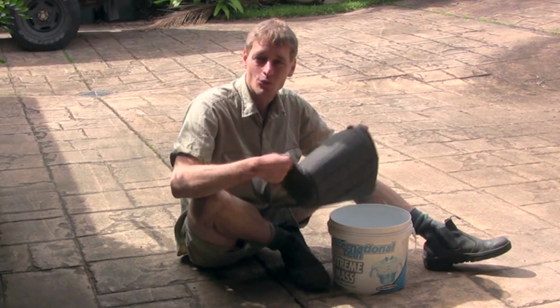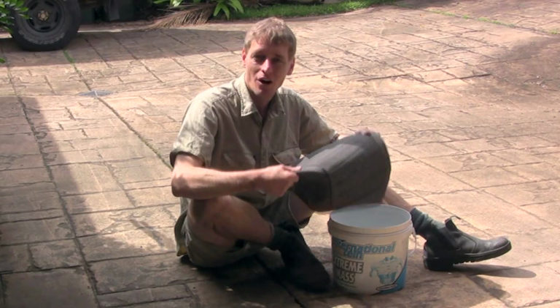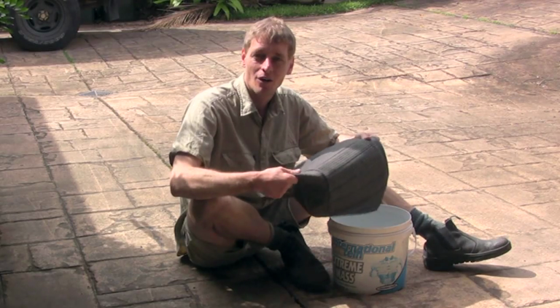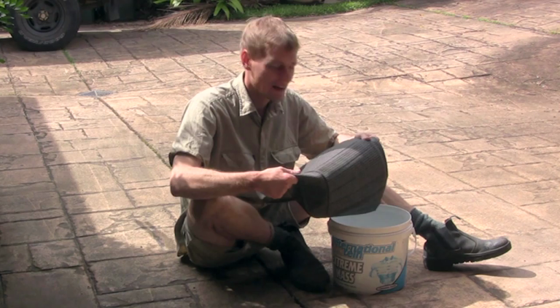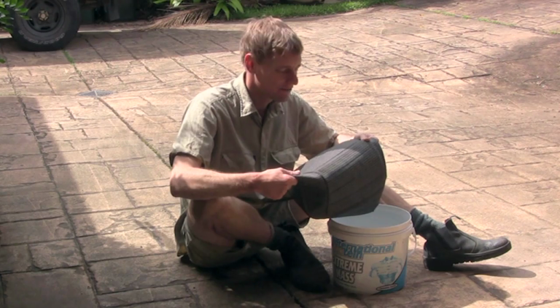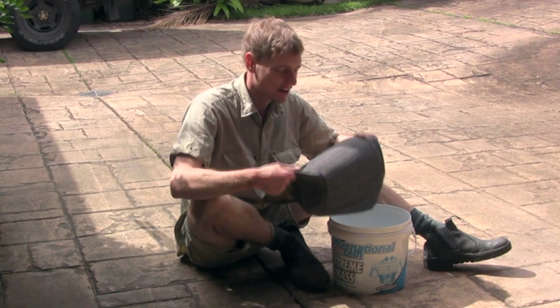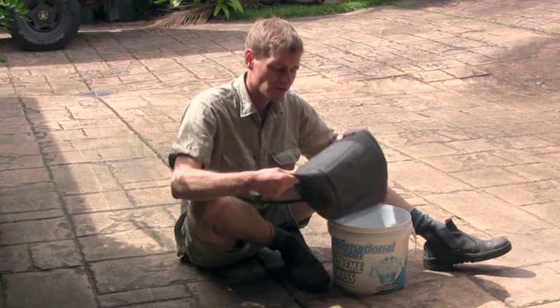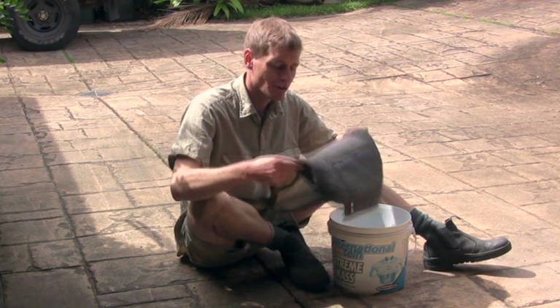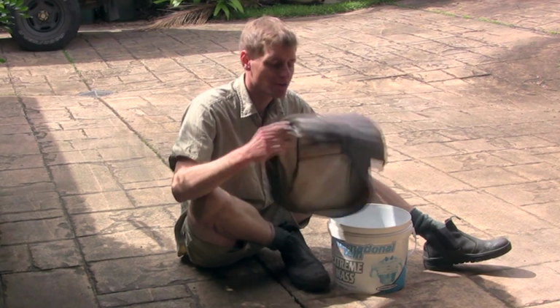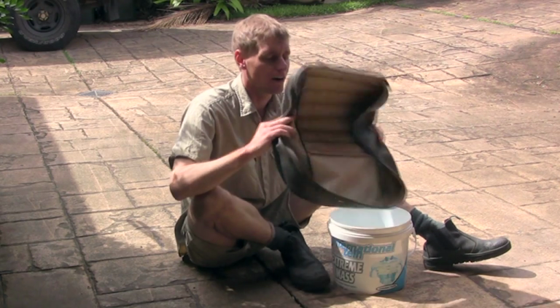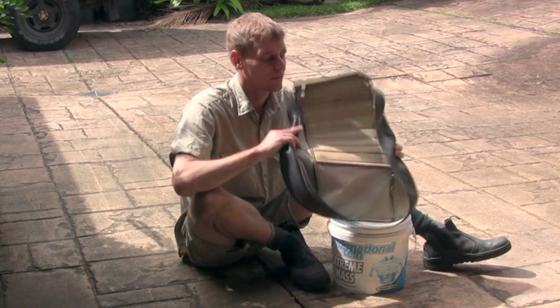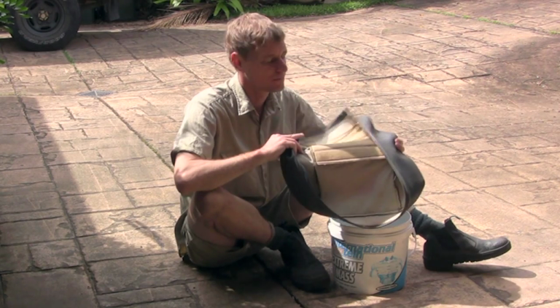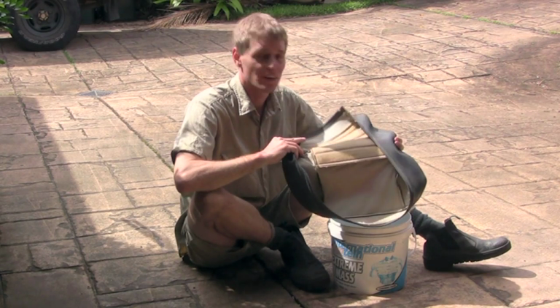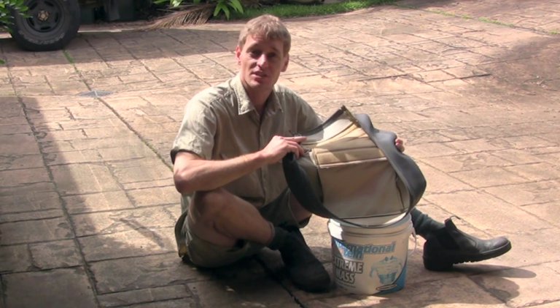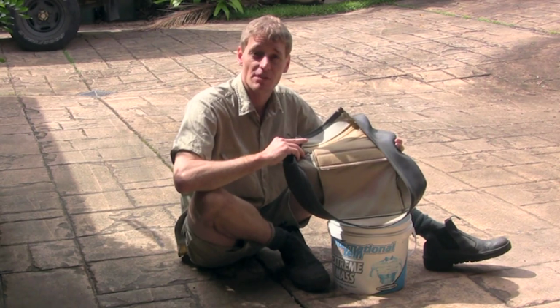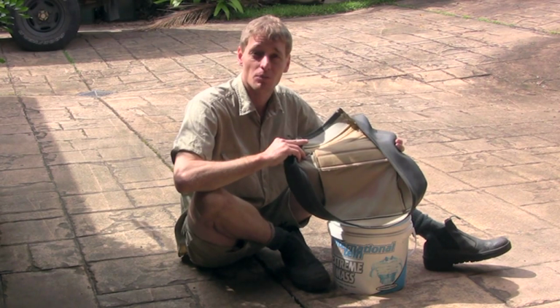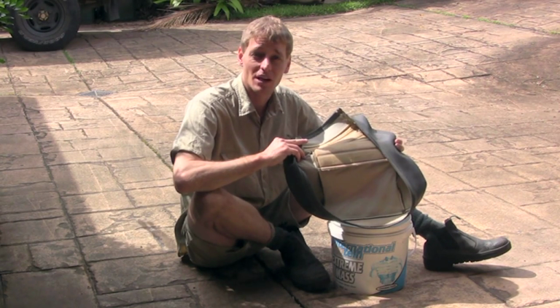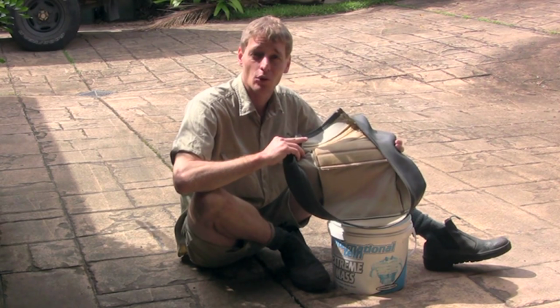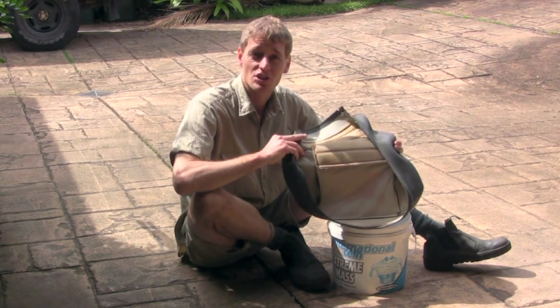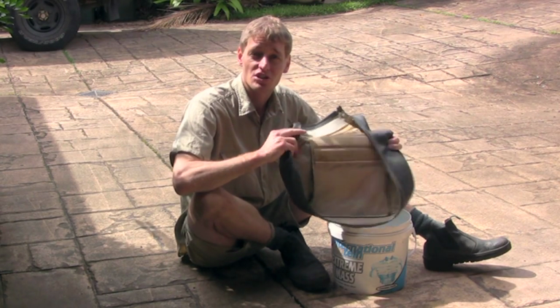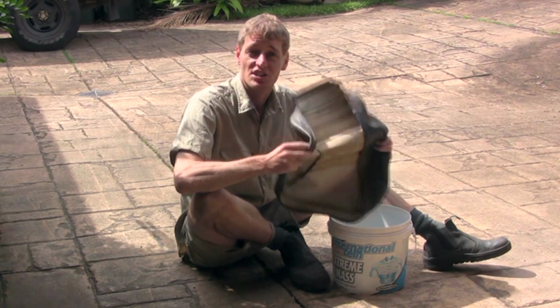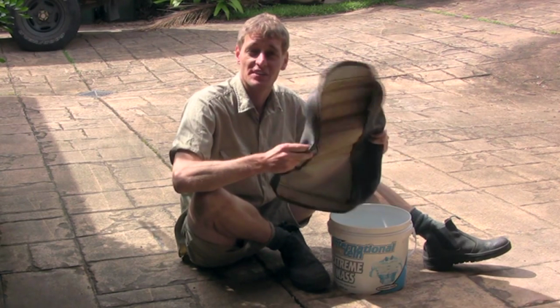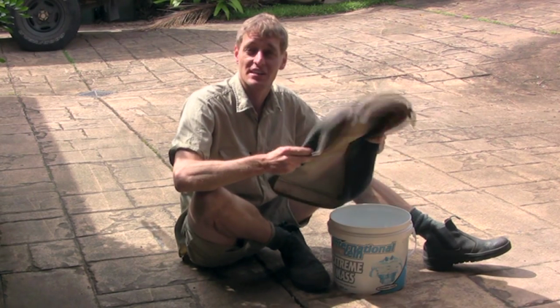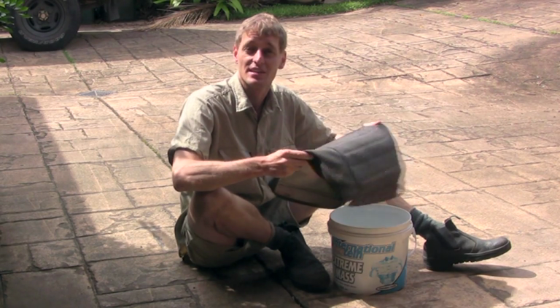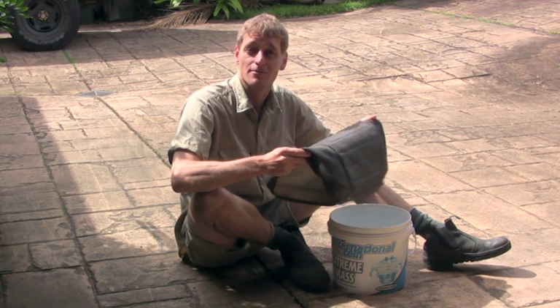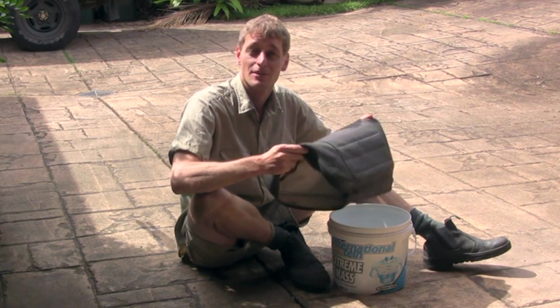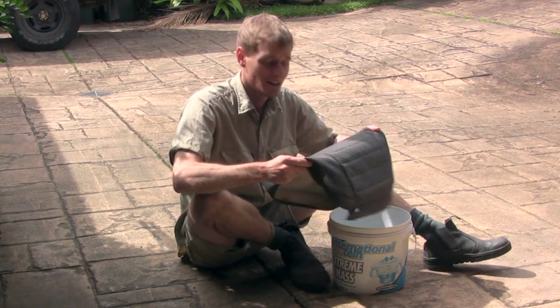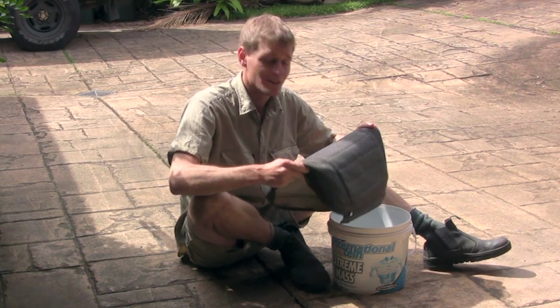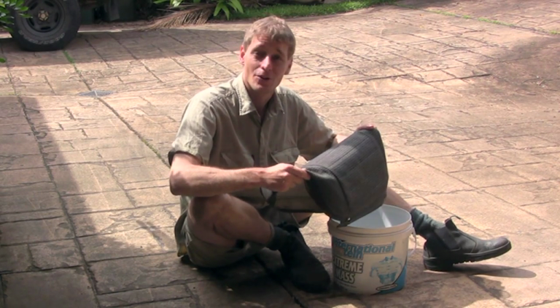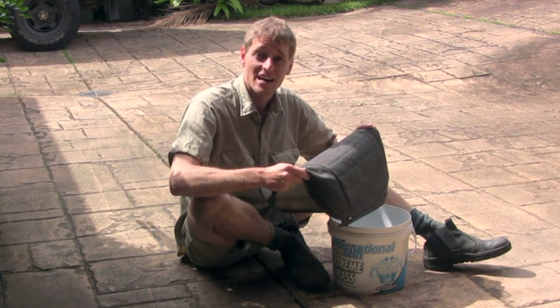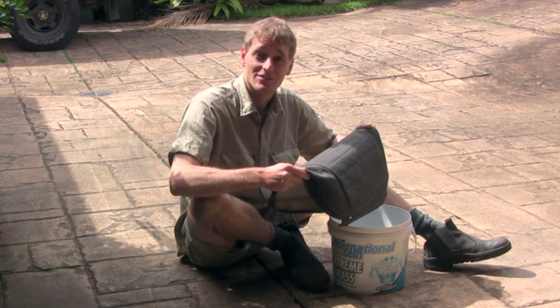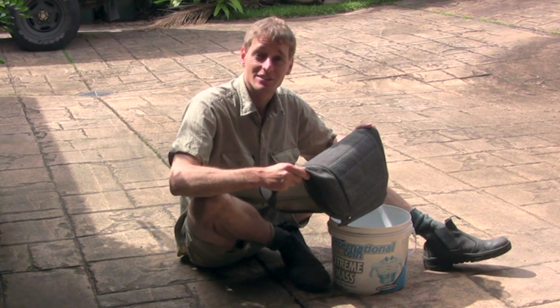While I have the cover off, I'll give it several bucket washes just to get the years of dirt out of it.